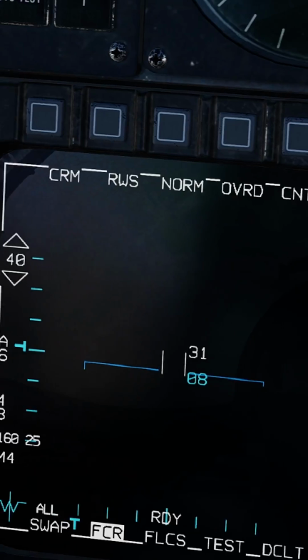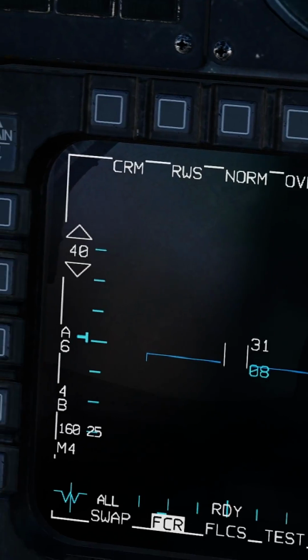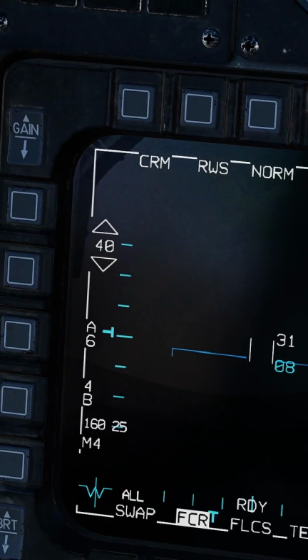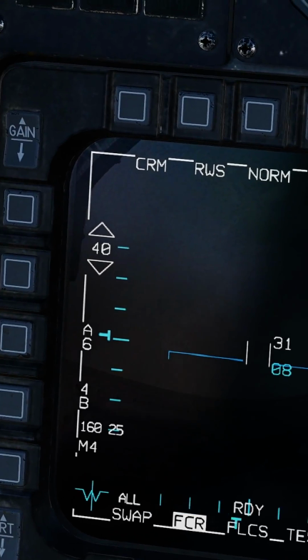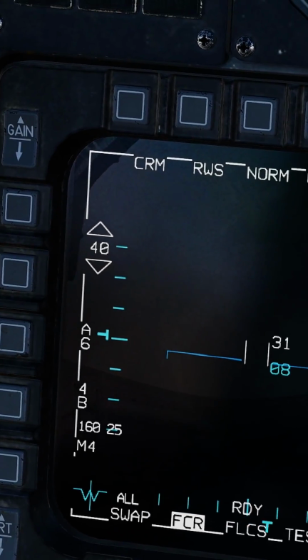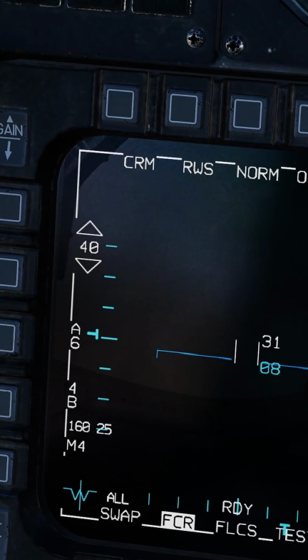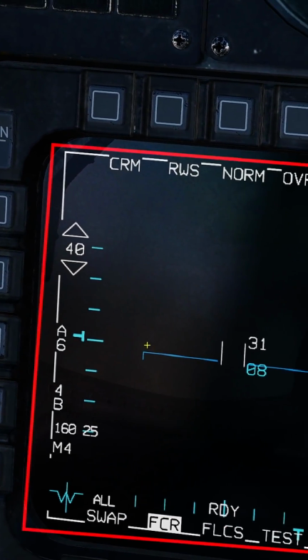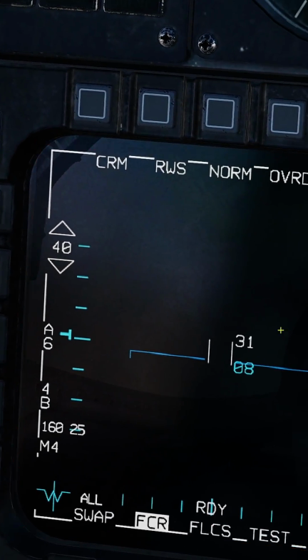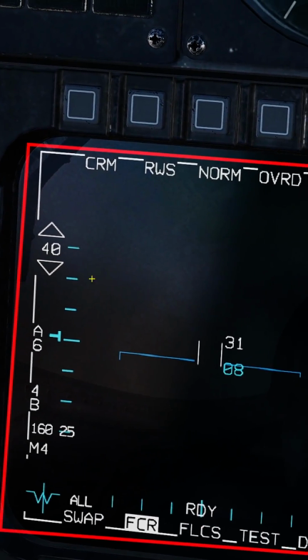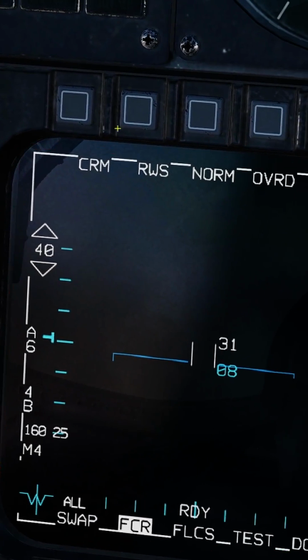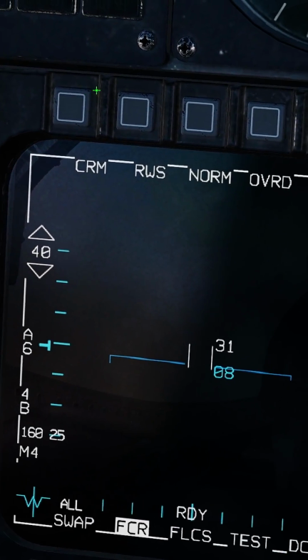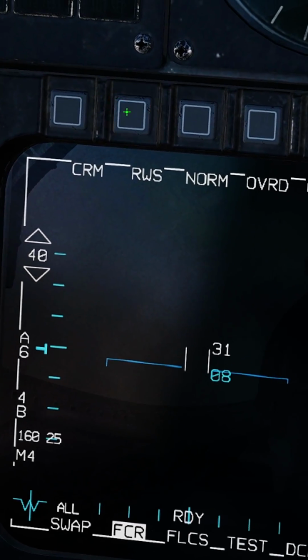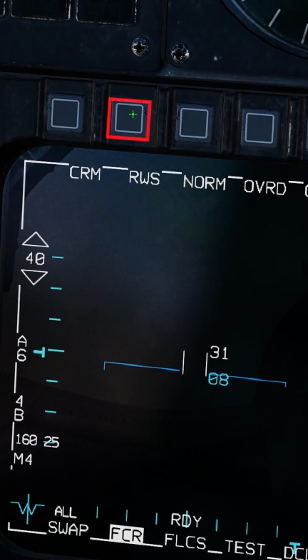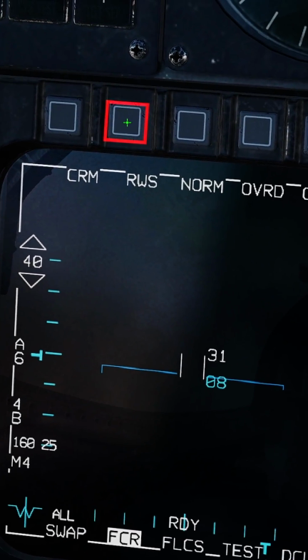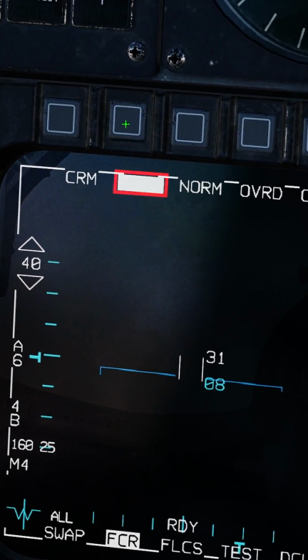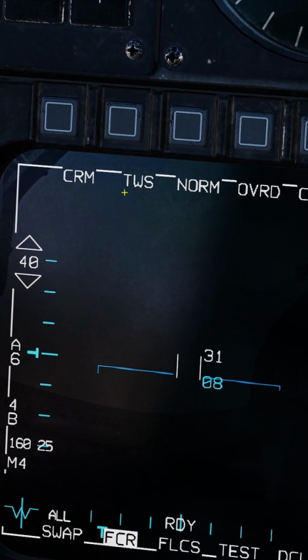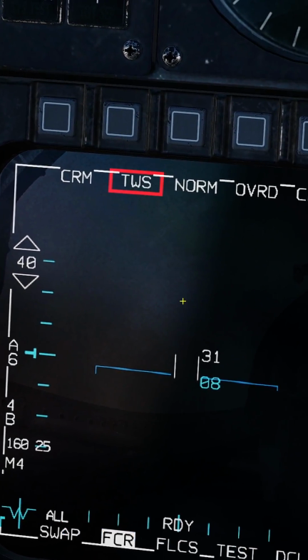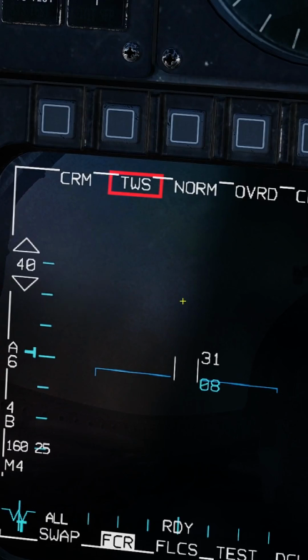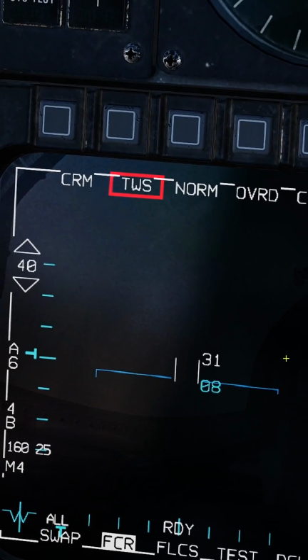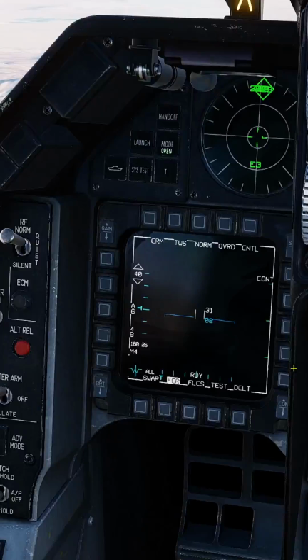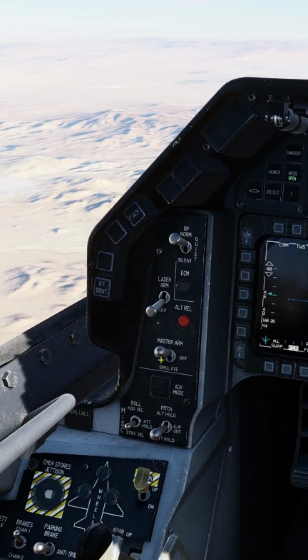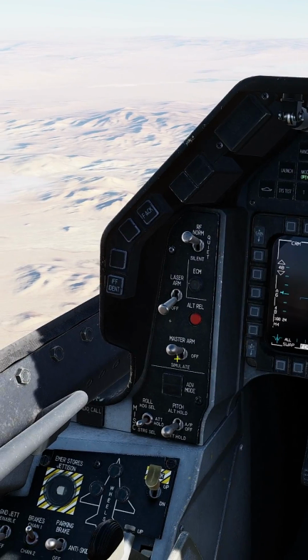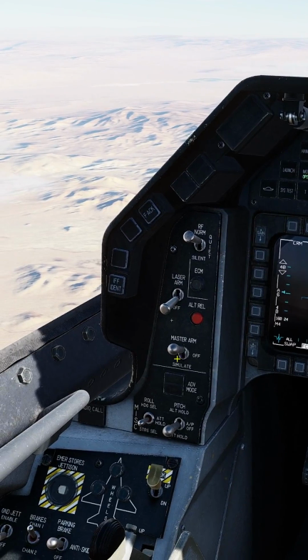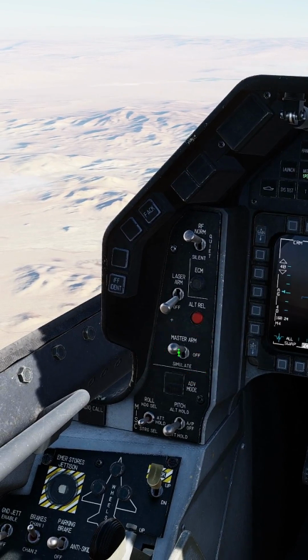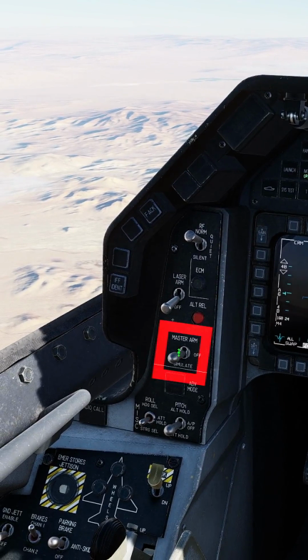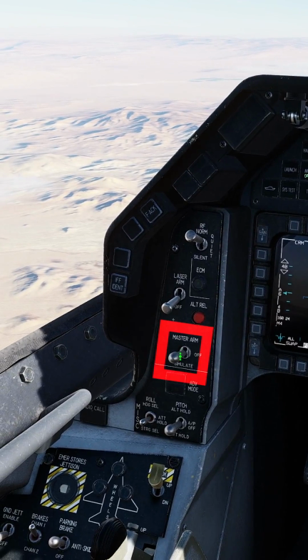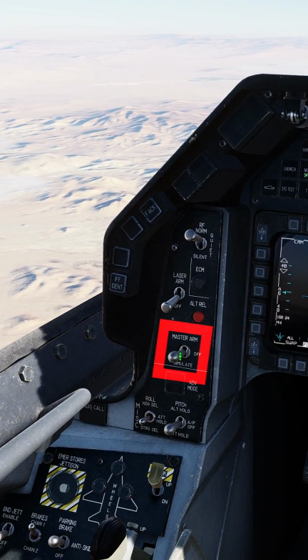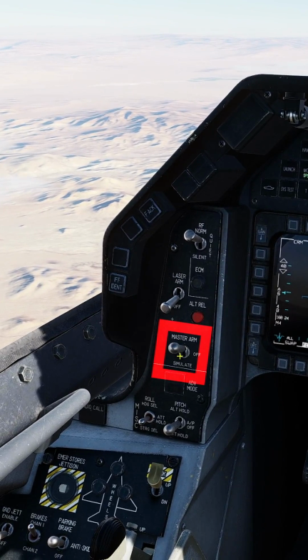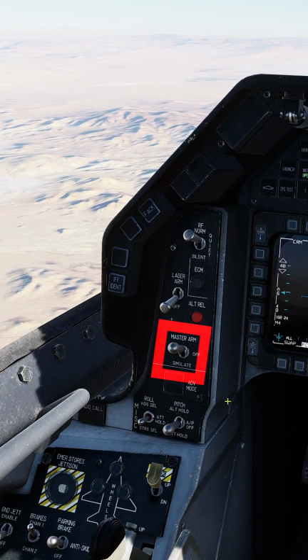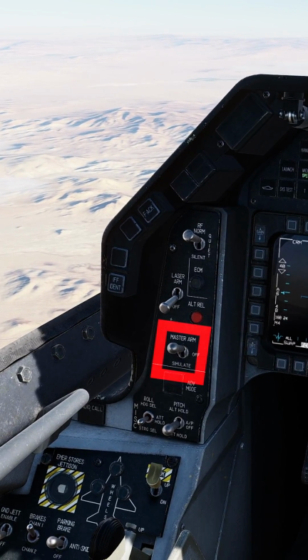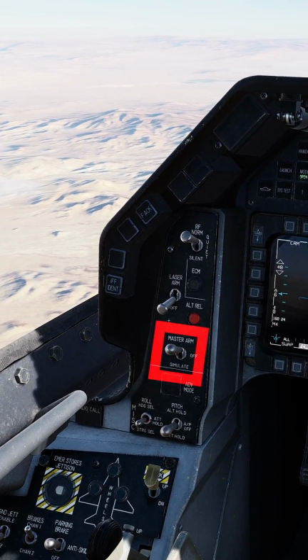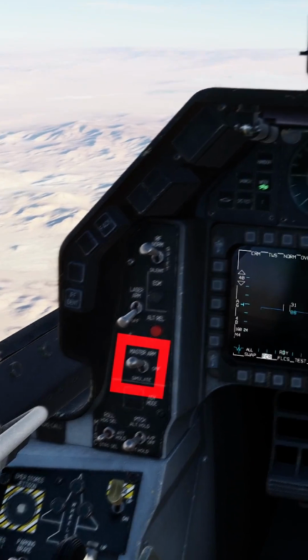On your left you have your FCR. Select TWS. Make sure your master arm switch is on.